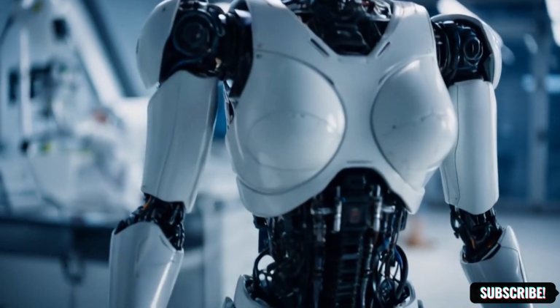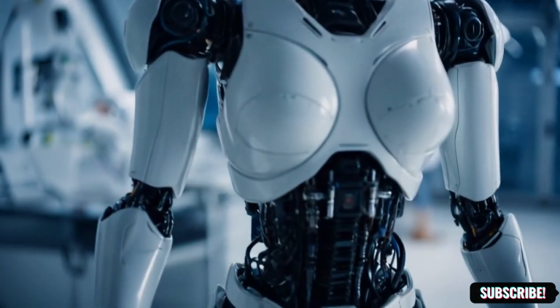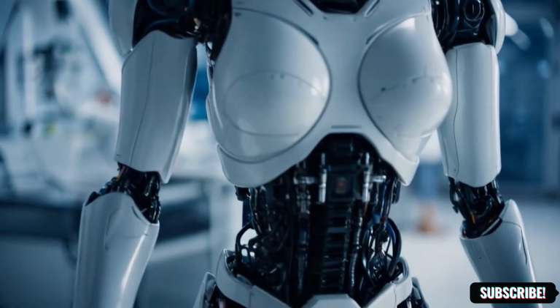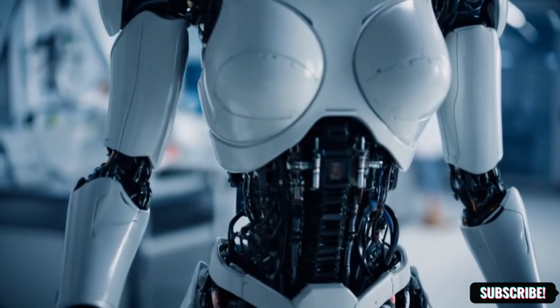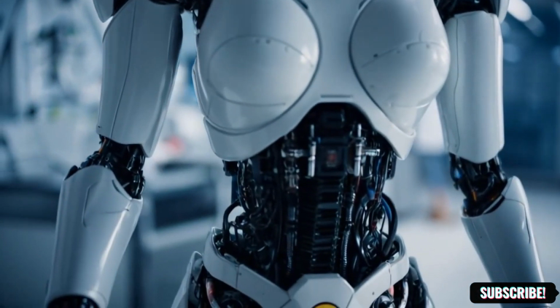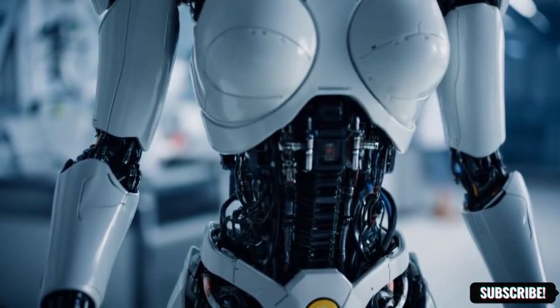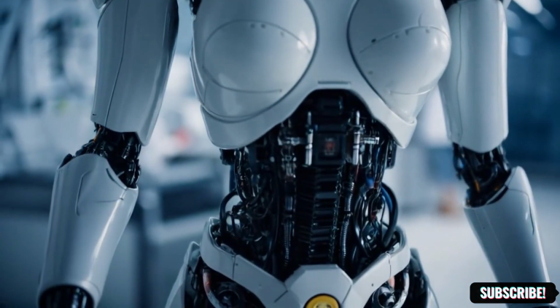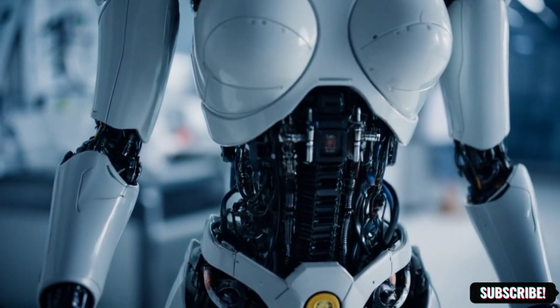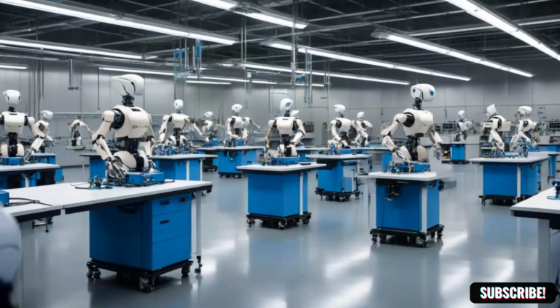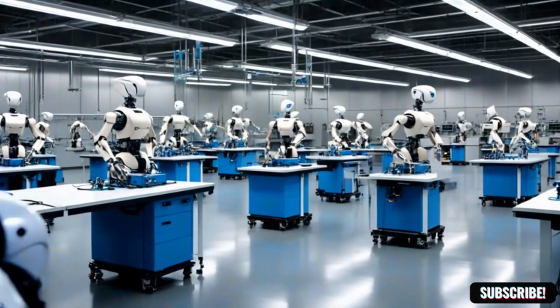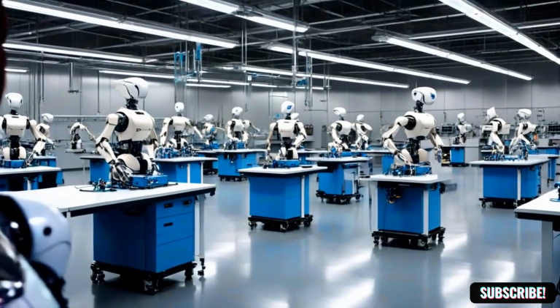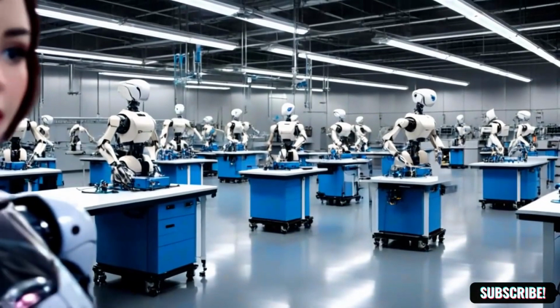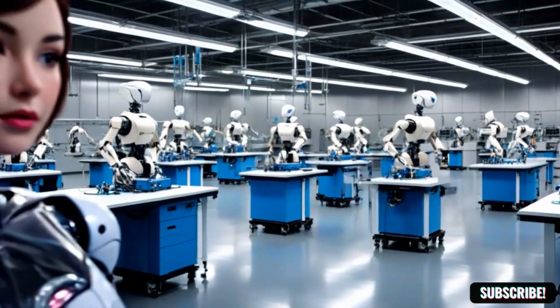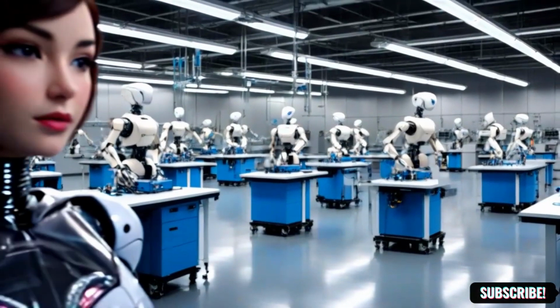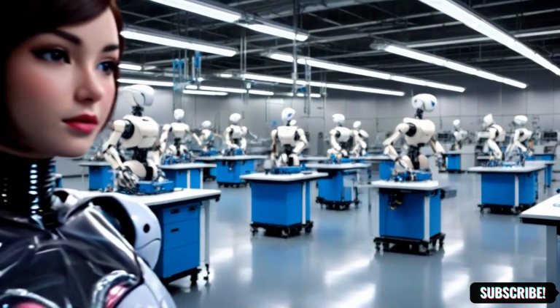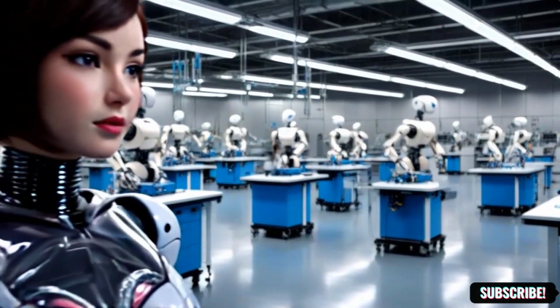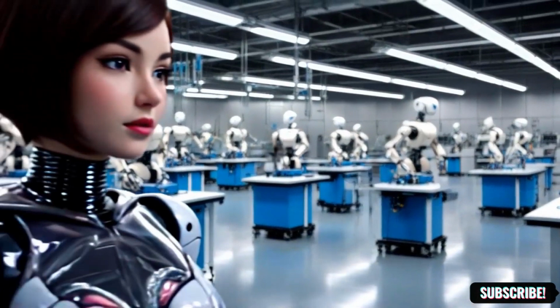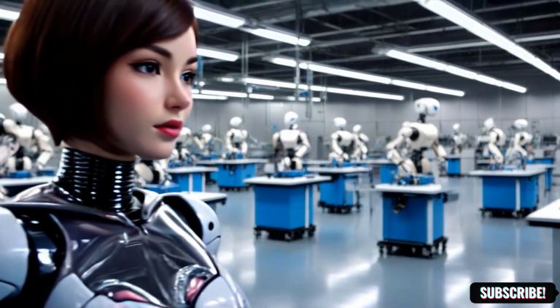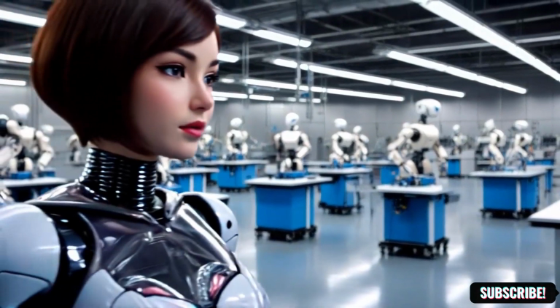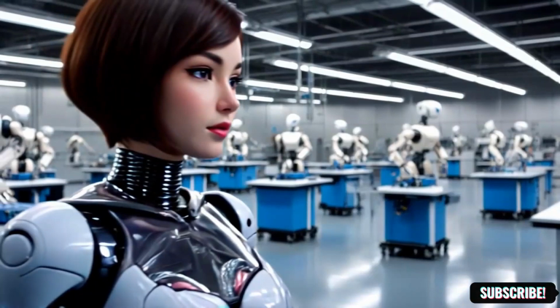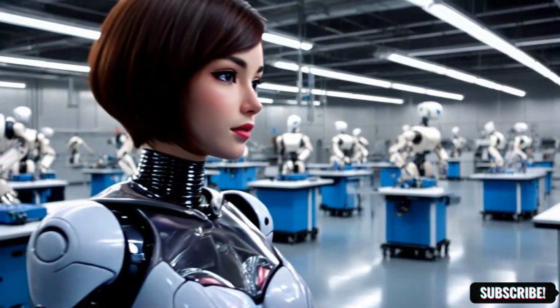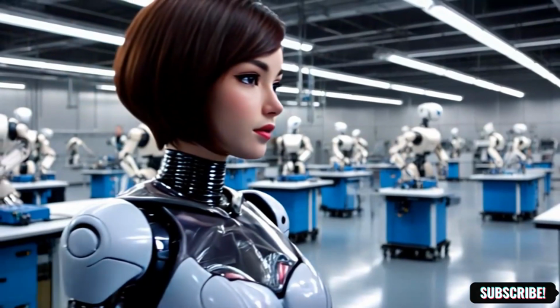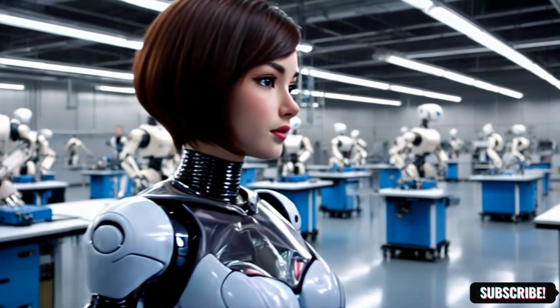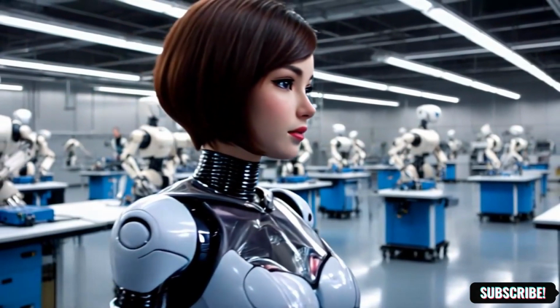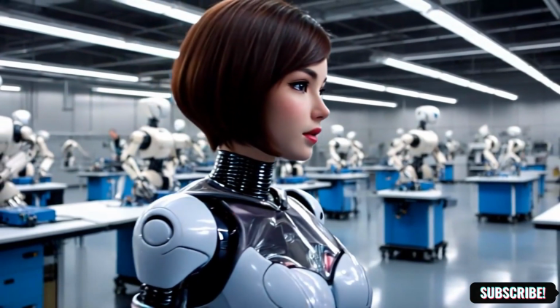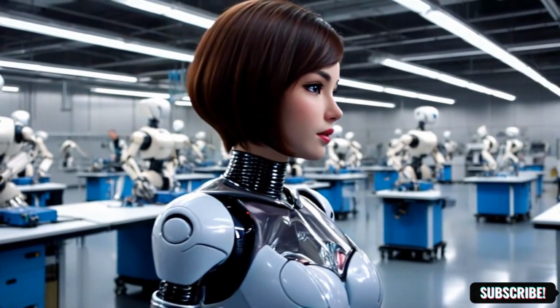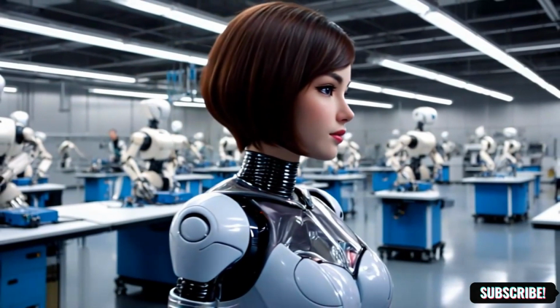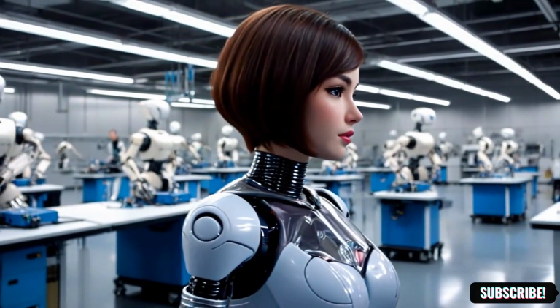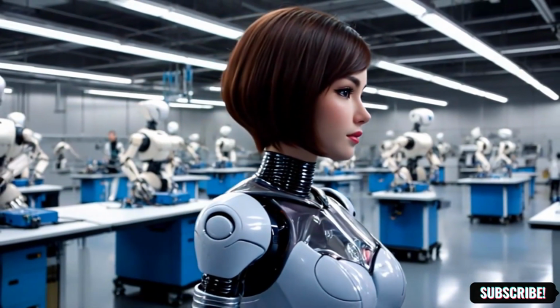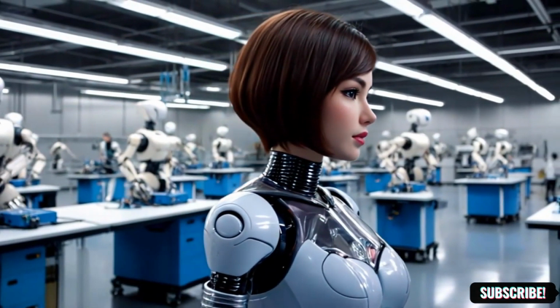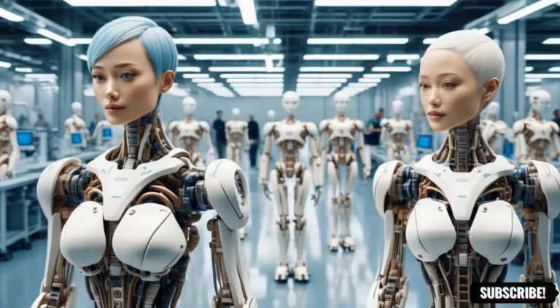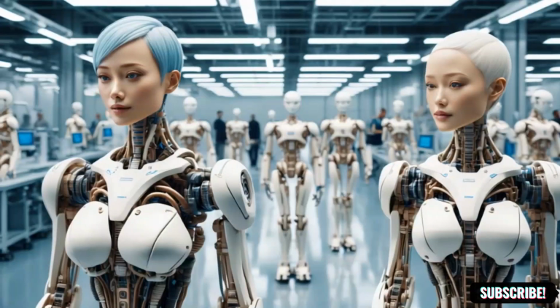This is where tomorrow is crafted today. Join us on this incredible journey into the heart of innovation.